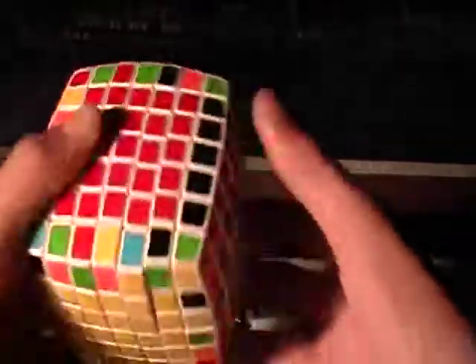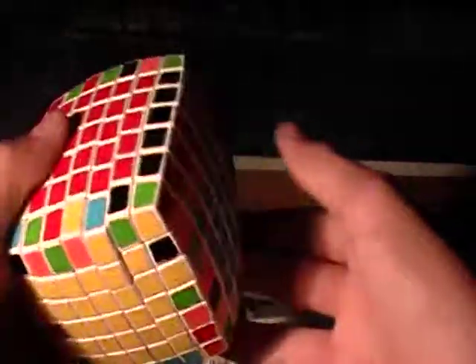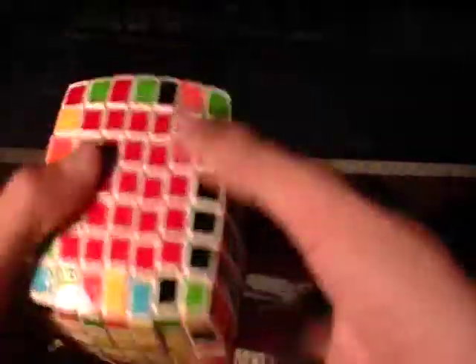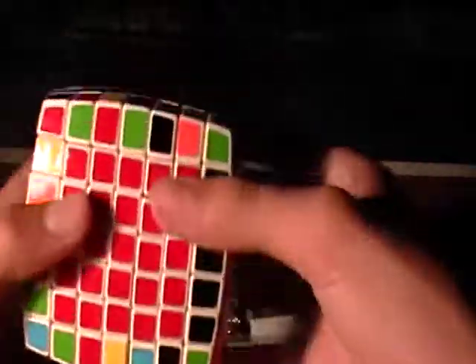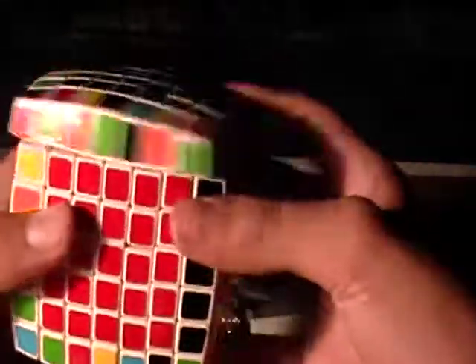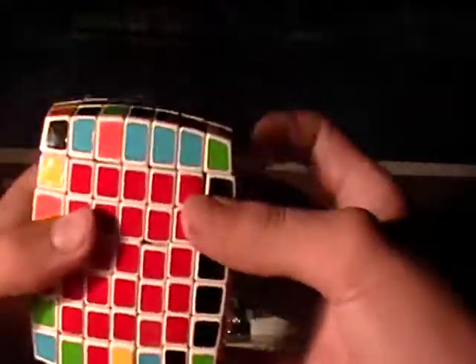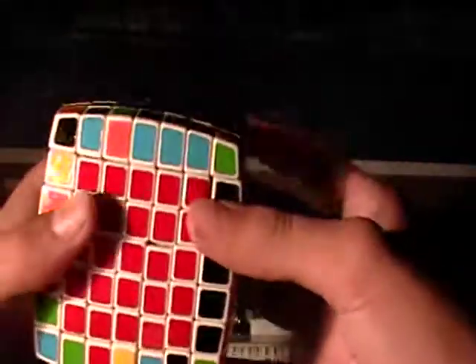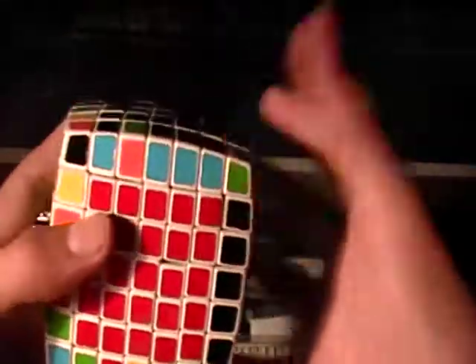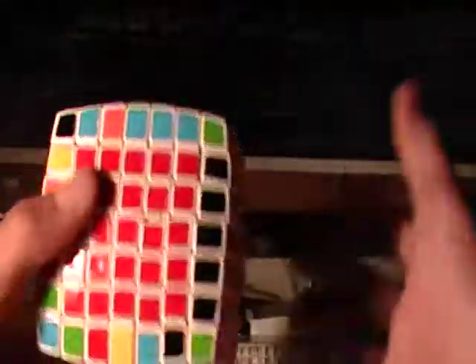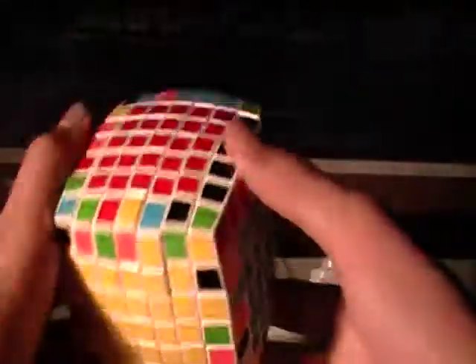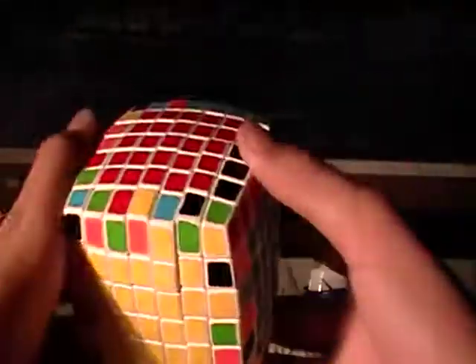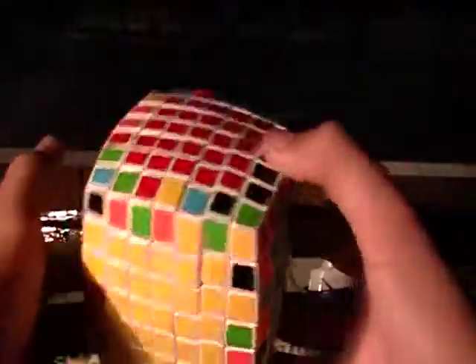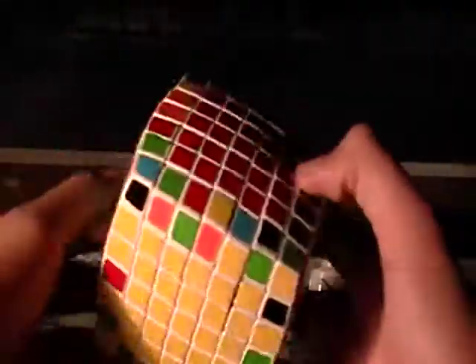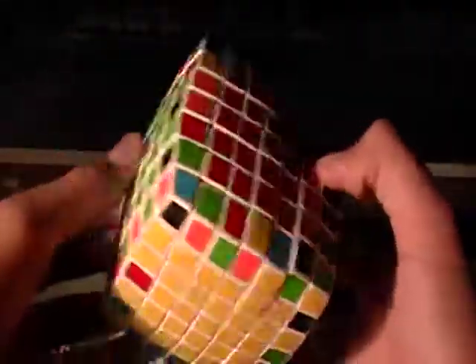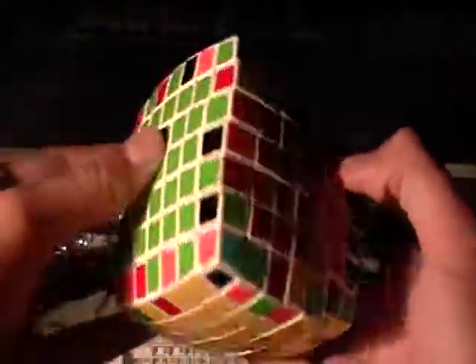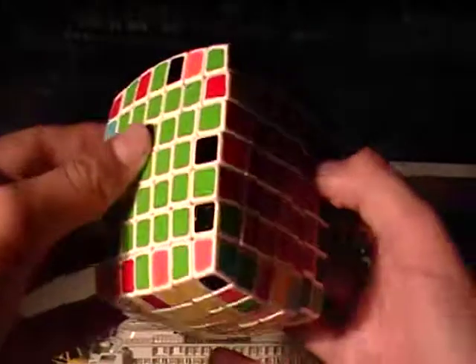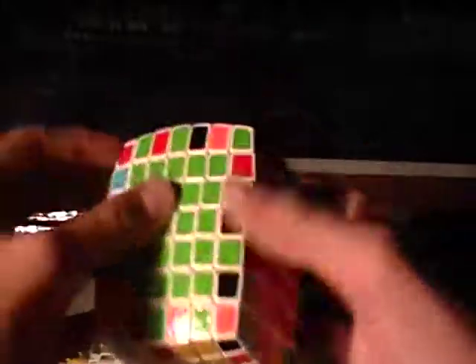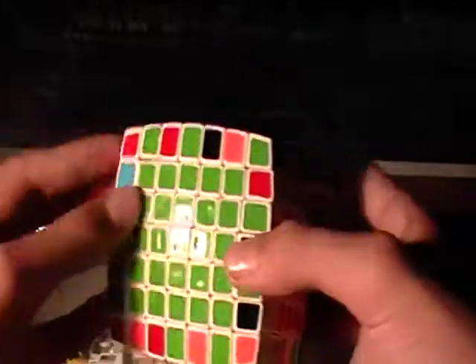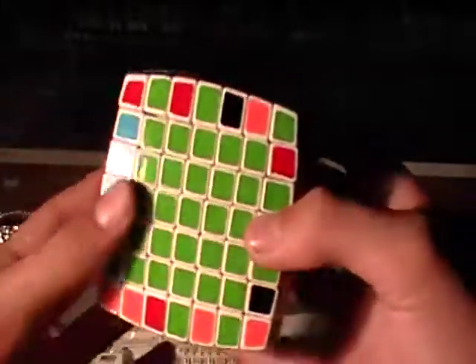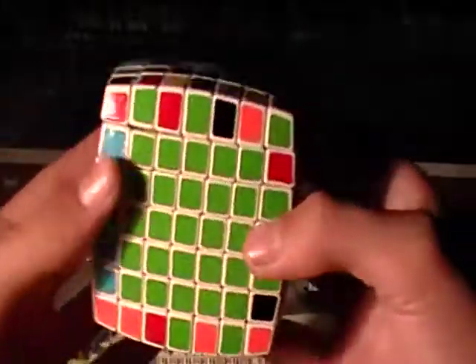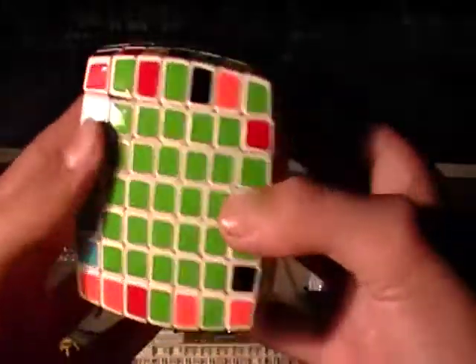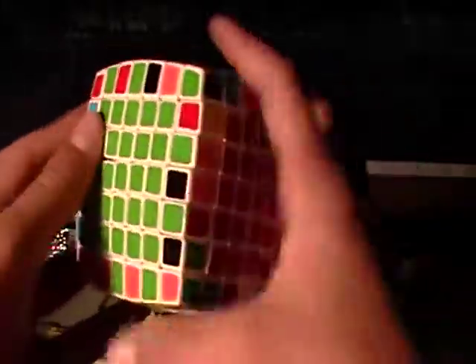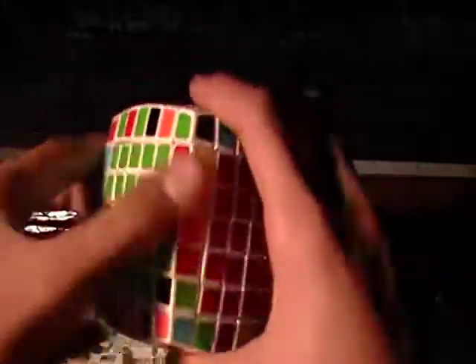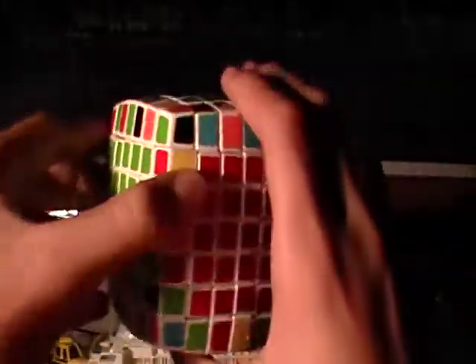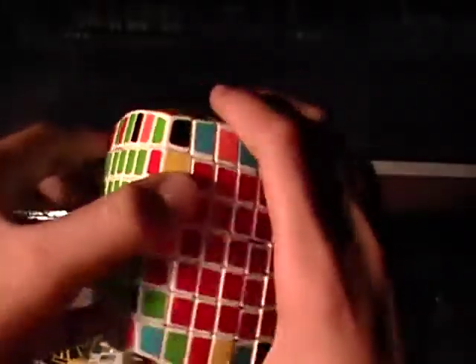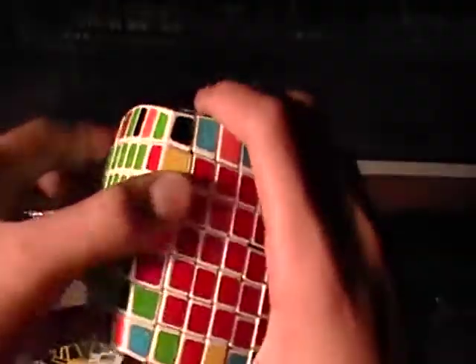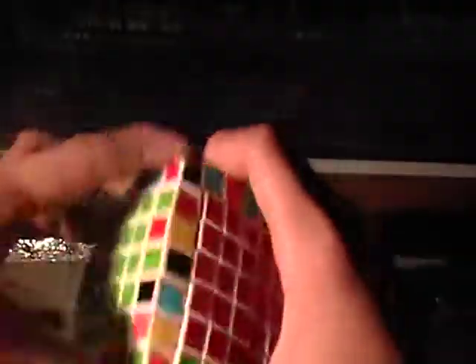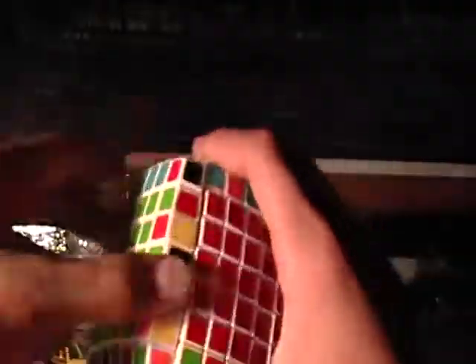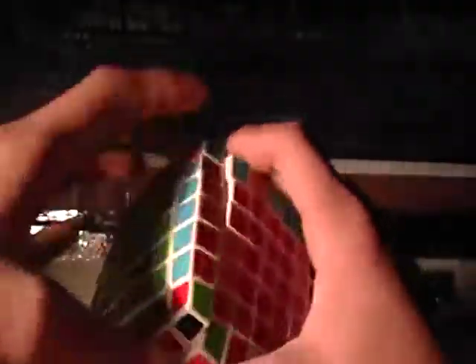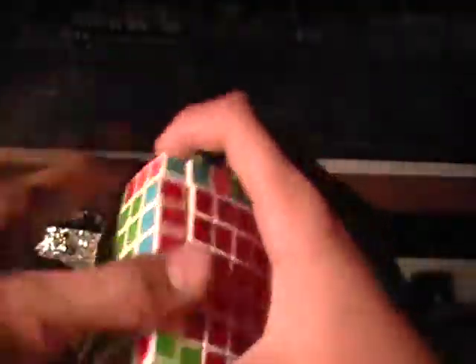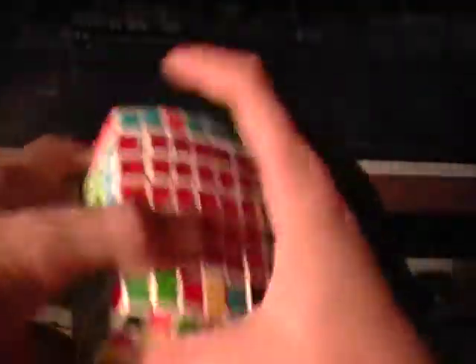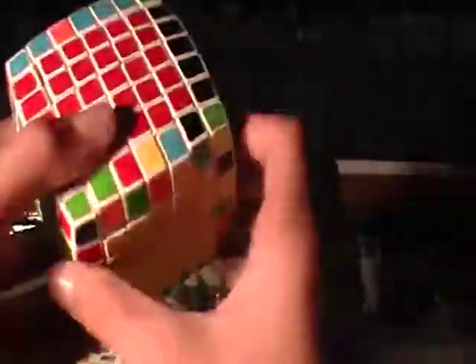Be careful, because you could pop a piece, and that can seriously hurt your speedcubing time.